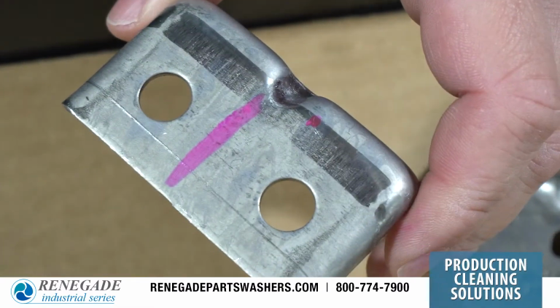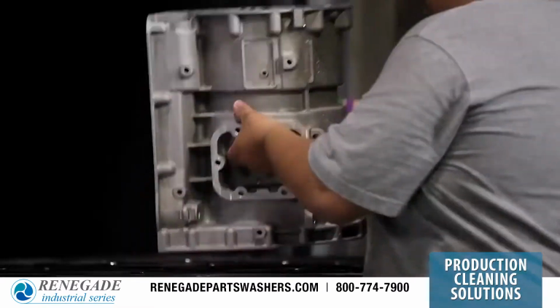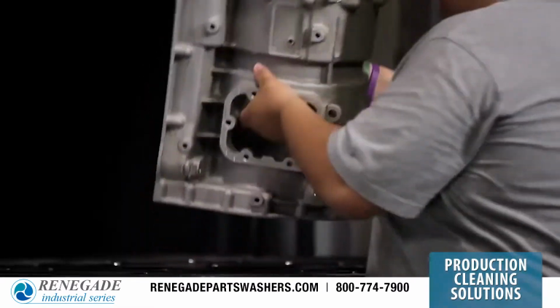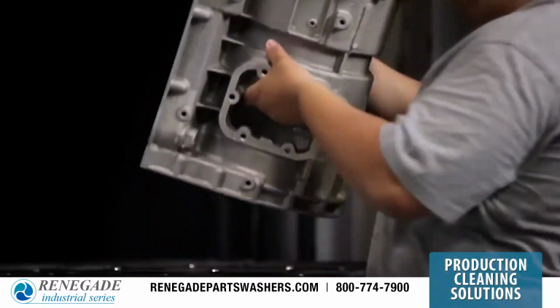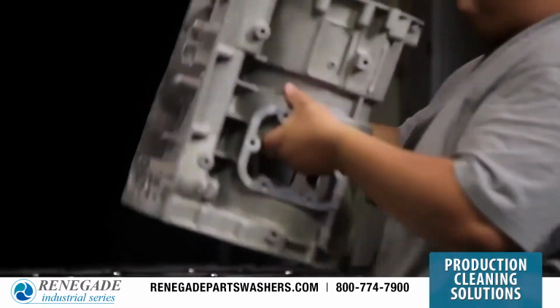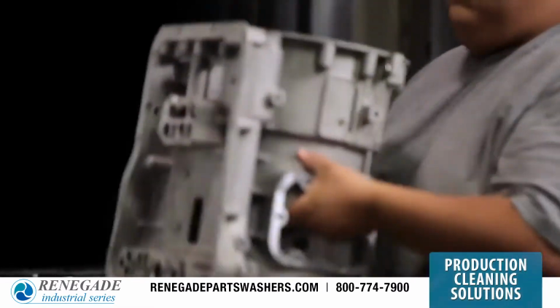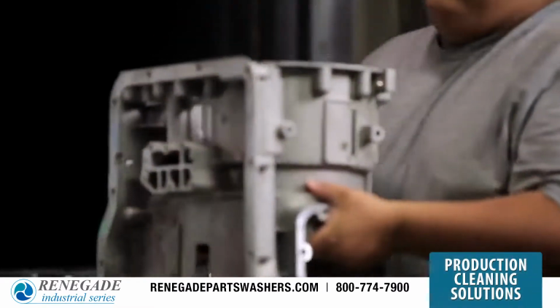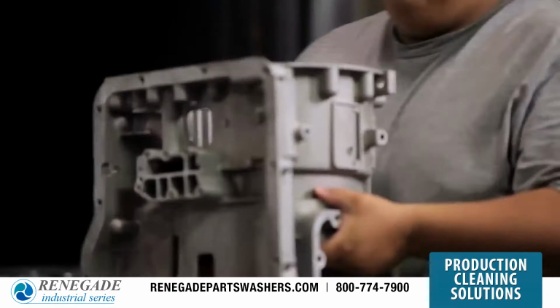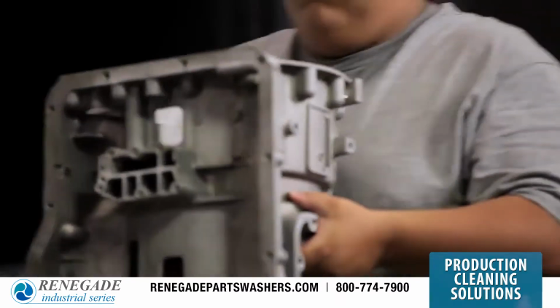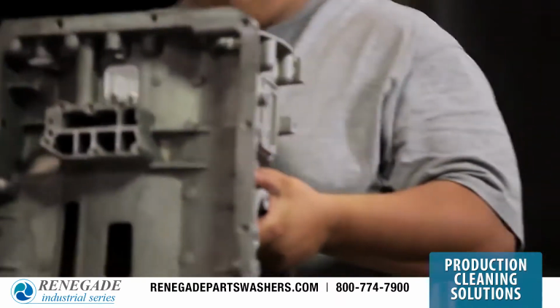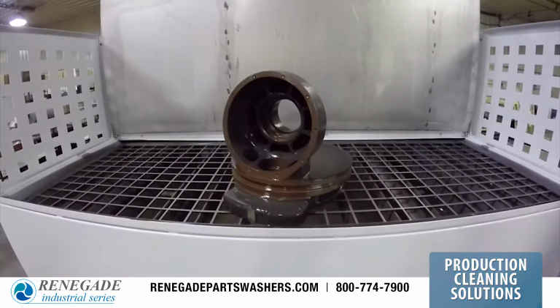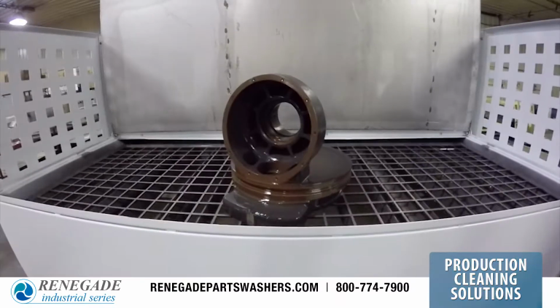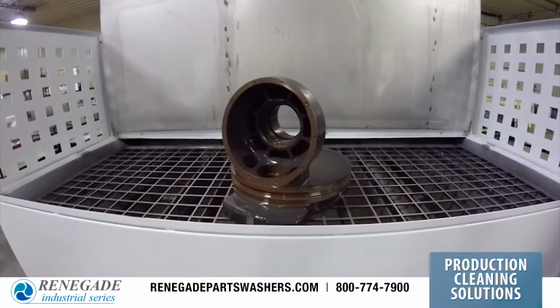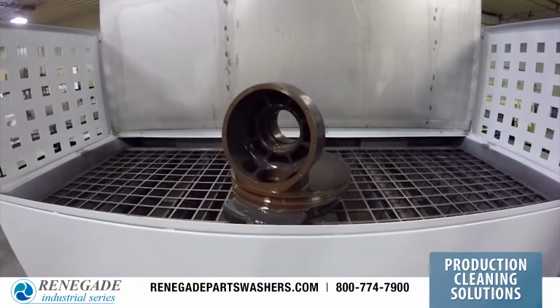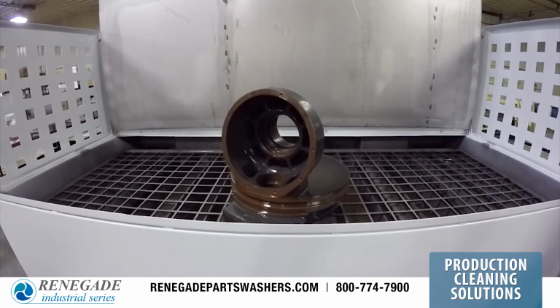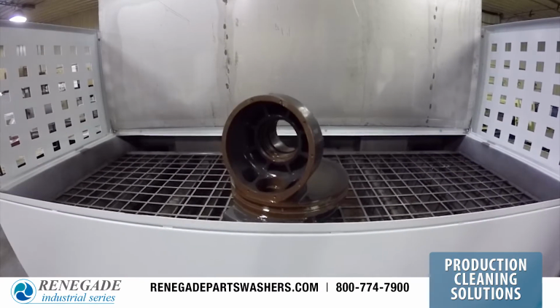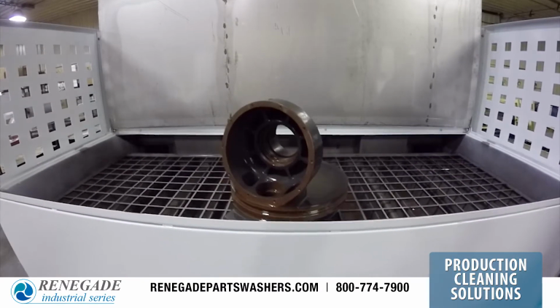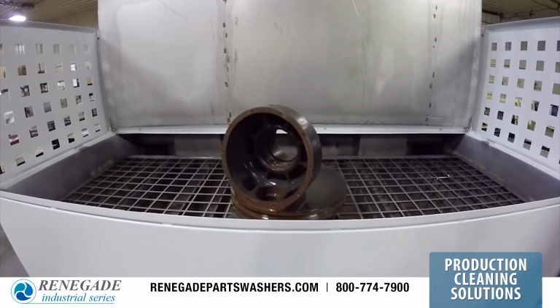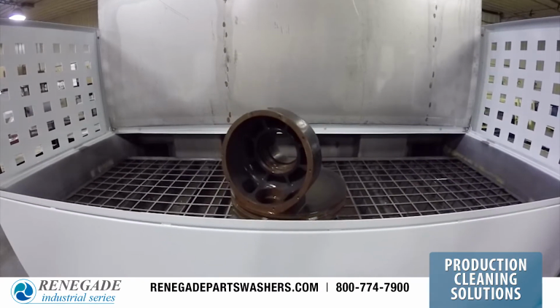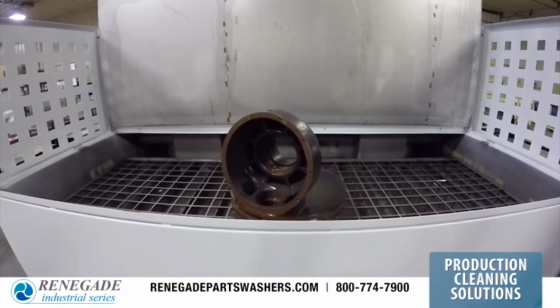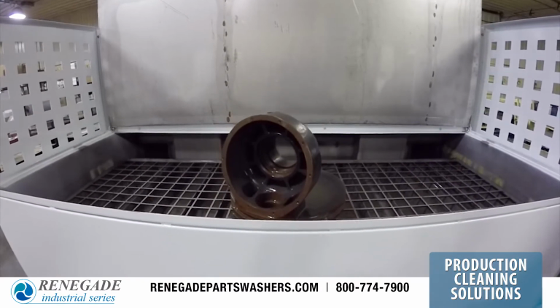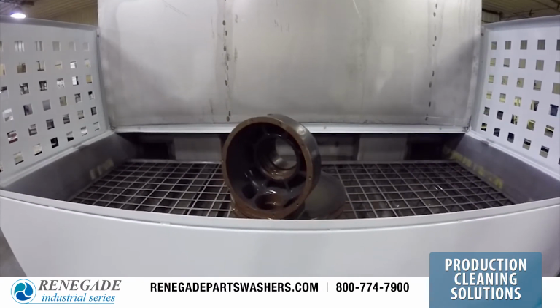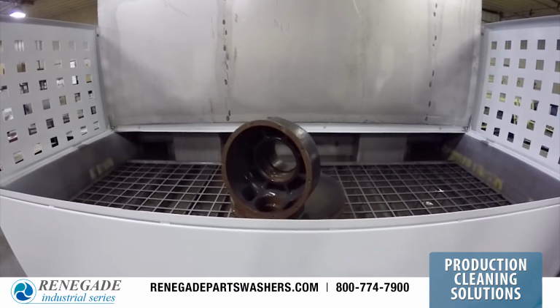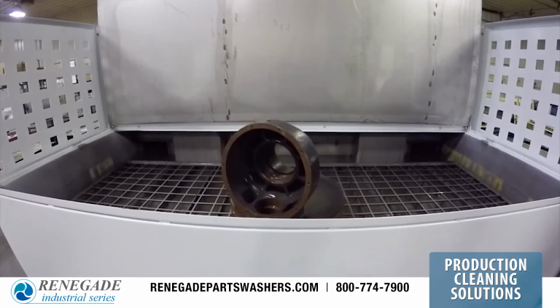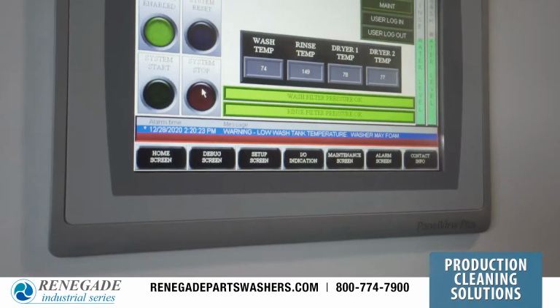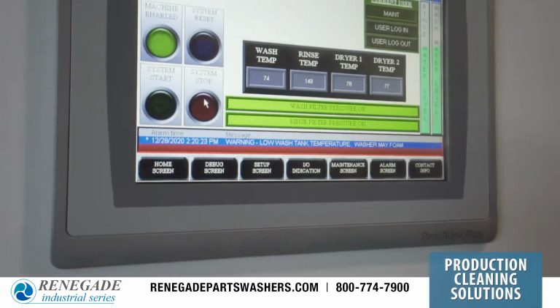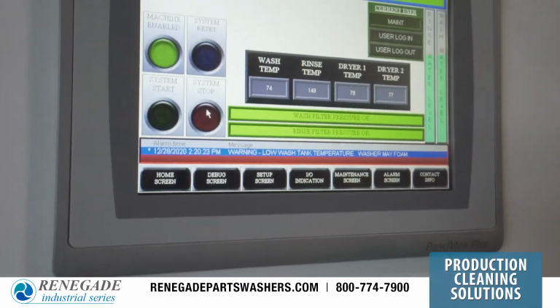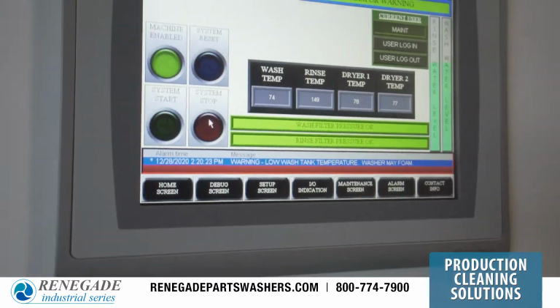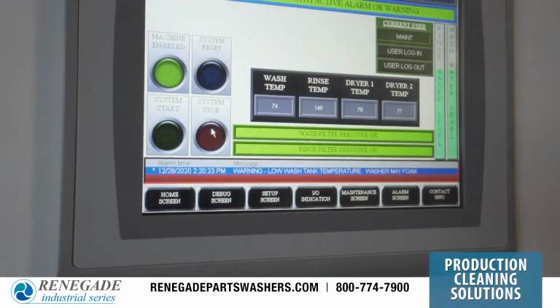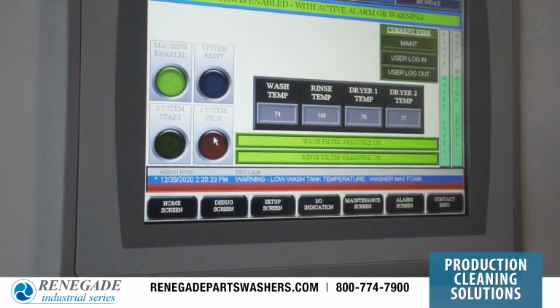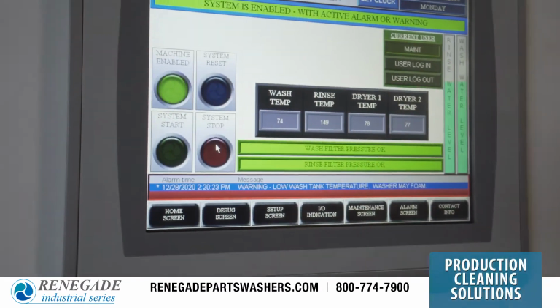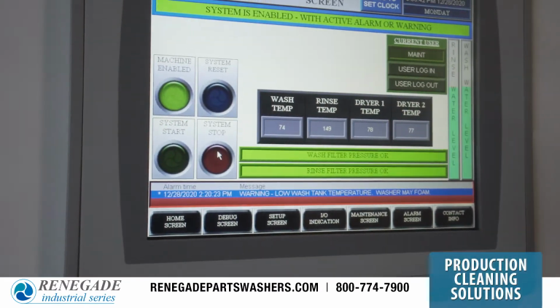Performance benefits include larger capacities, round-the-clock durability, and PLC integration.